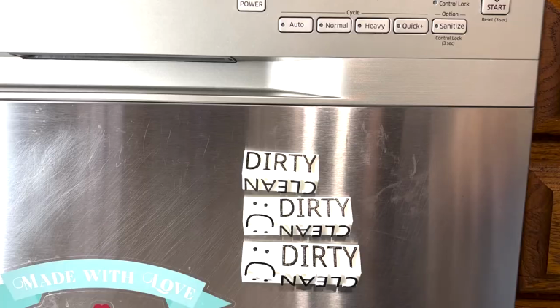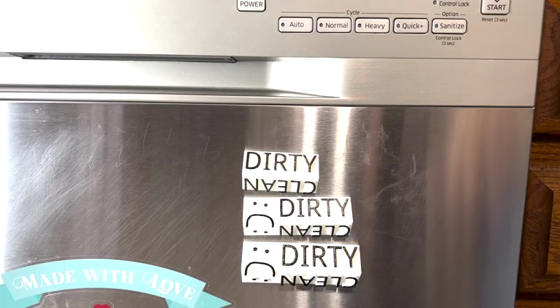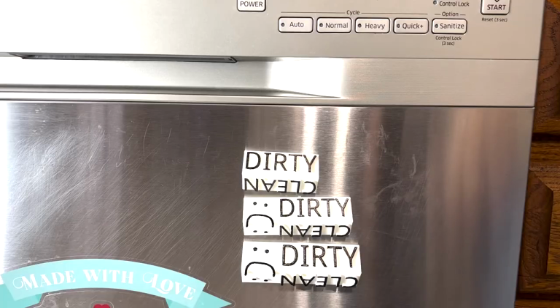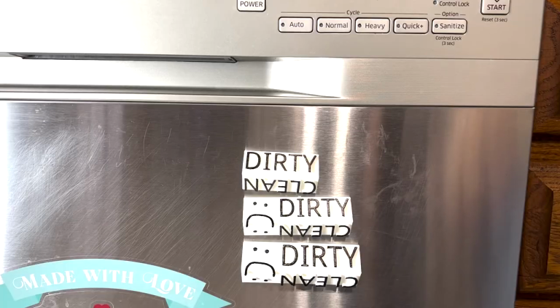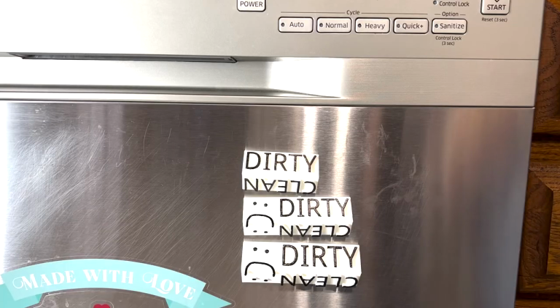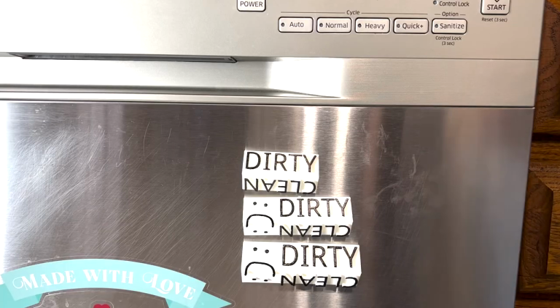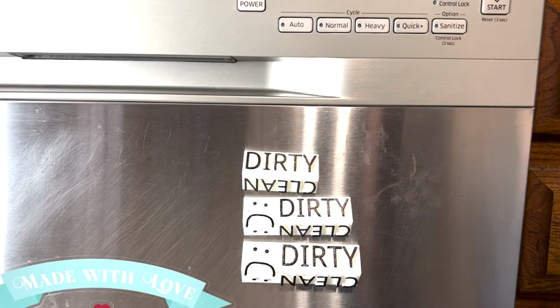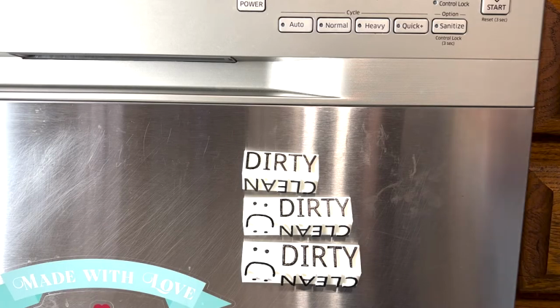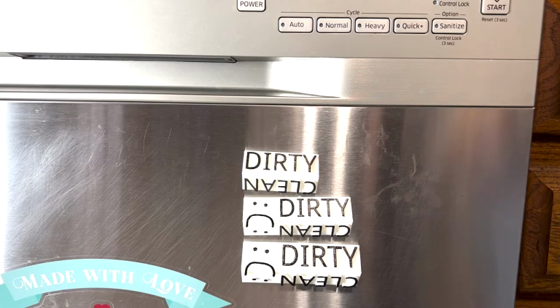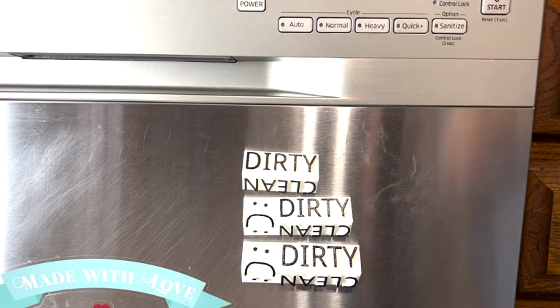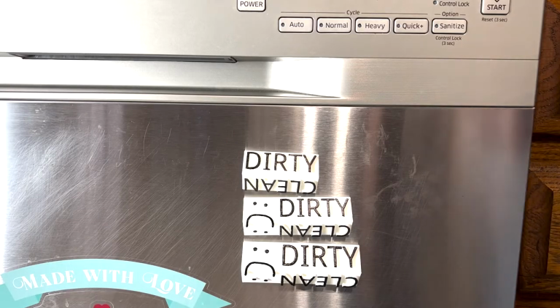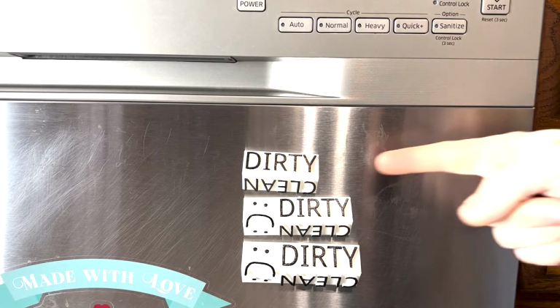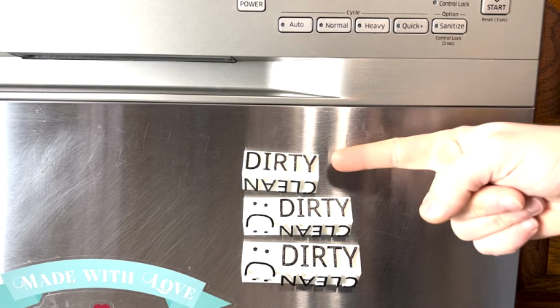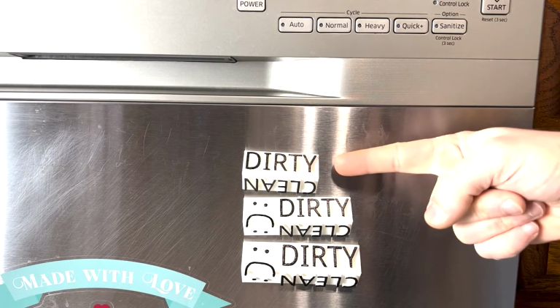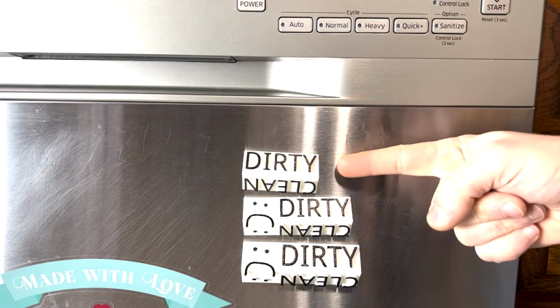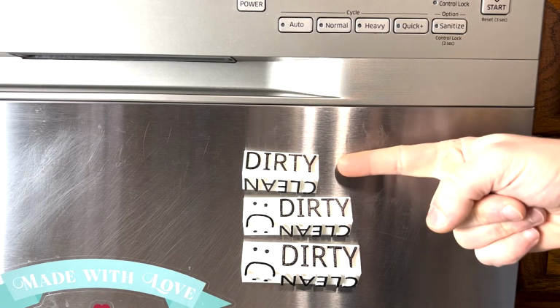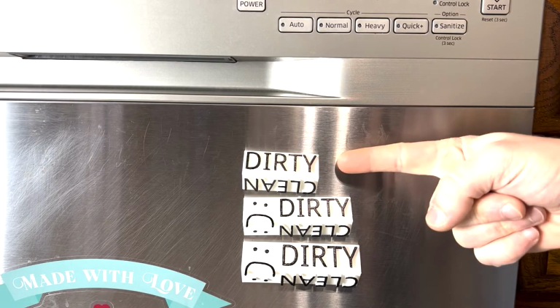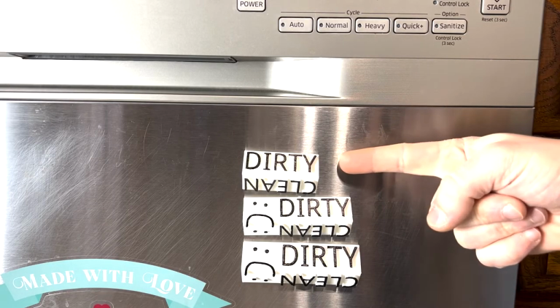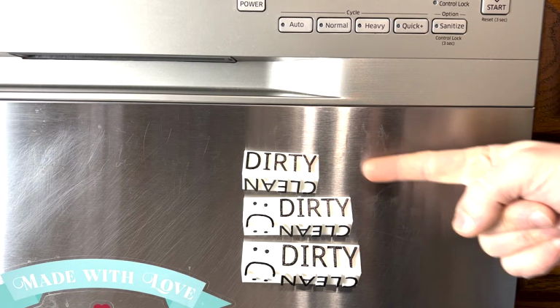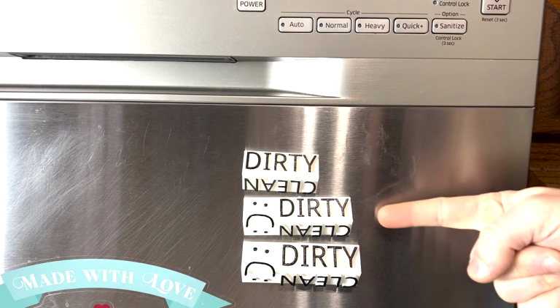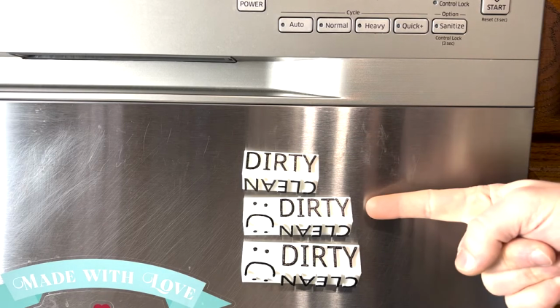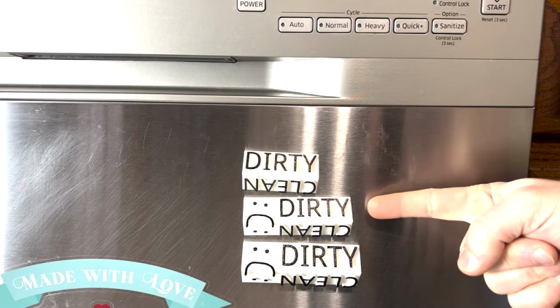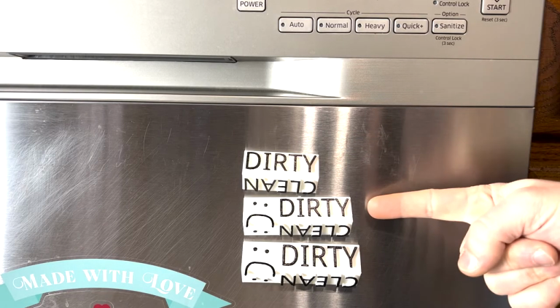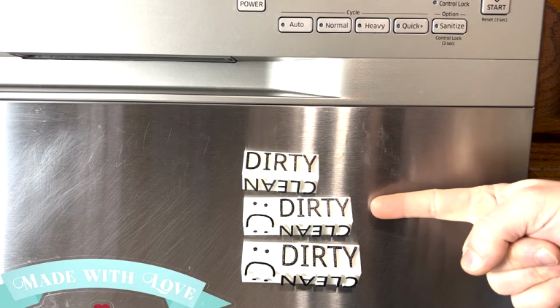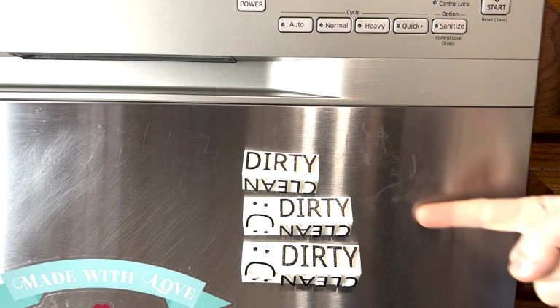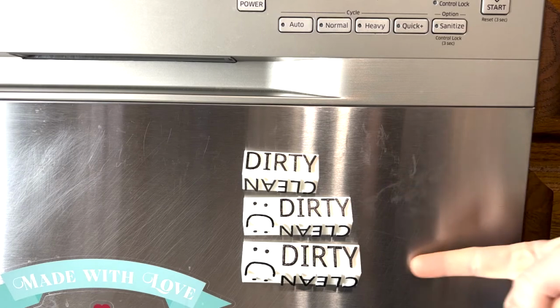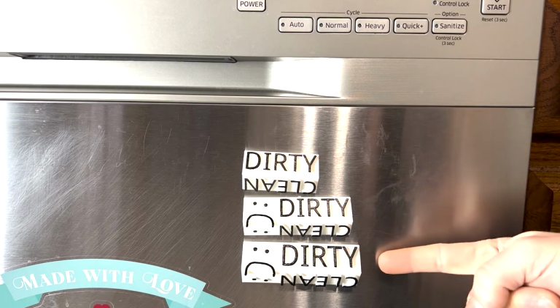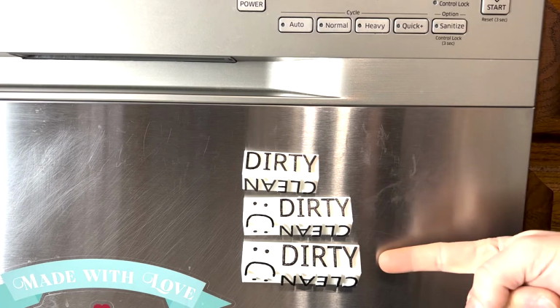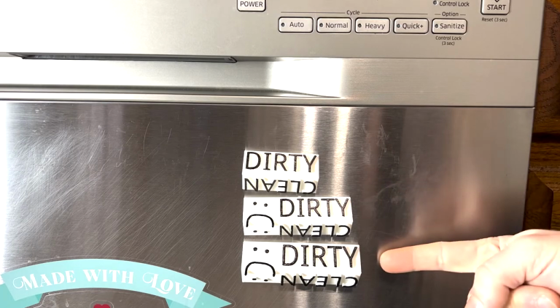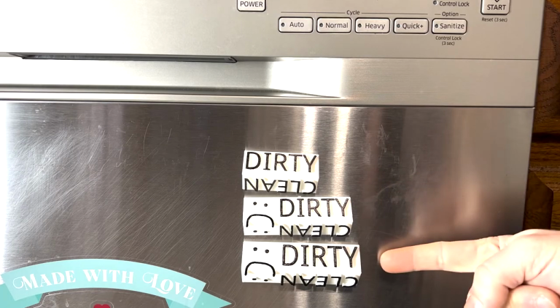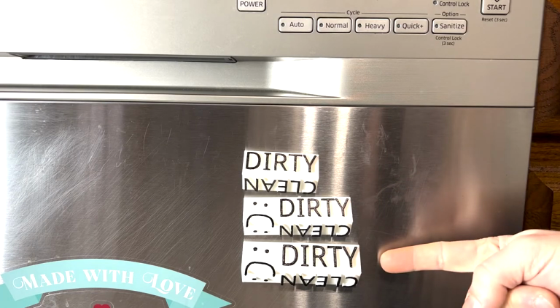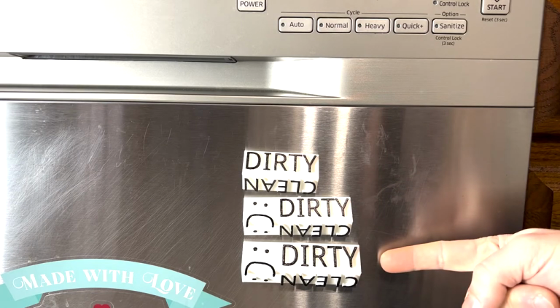There are currently three styles being printed right now: the Clean Dirty Dishwasher Magnet, the Smile Frown, and the Smile Frown XL.